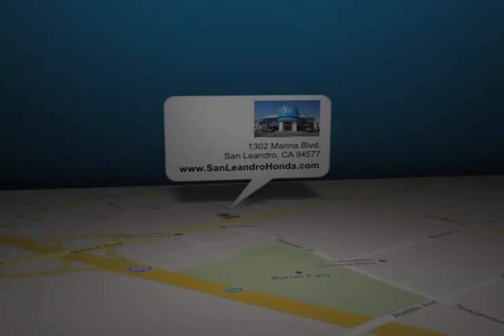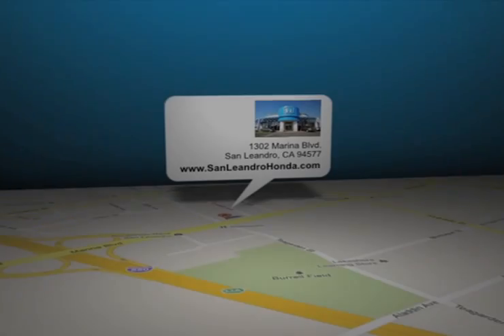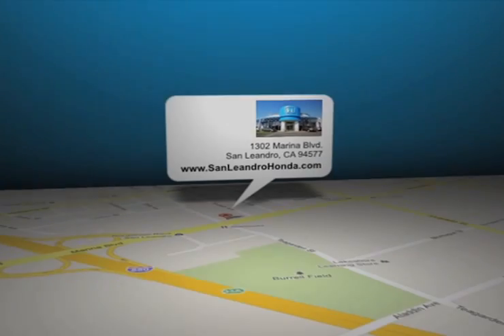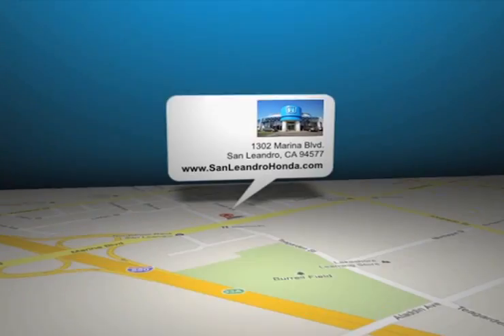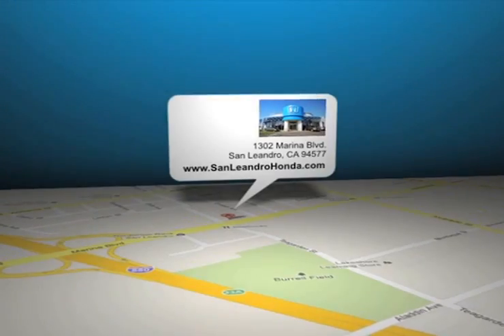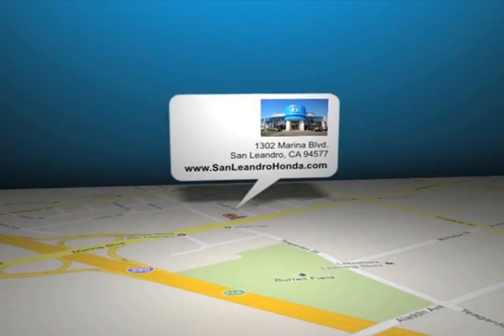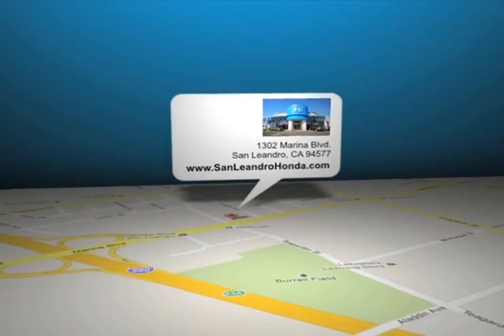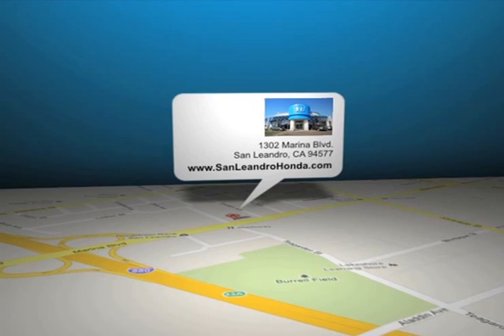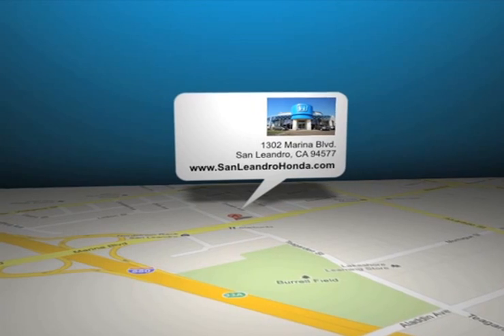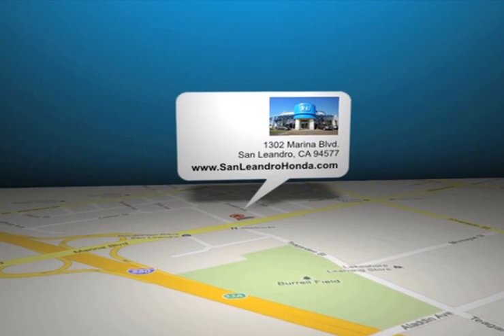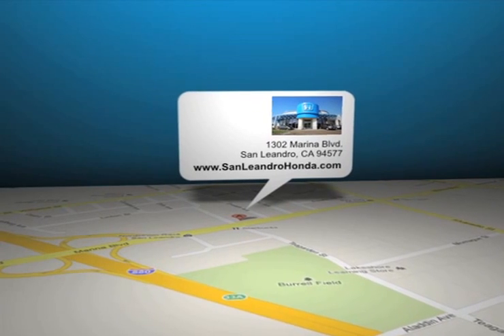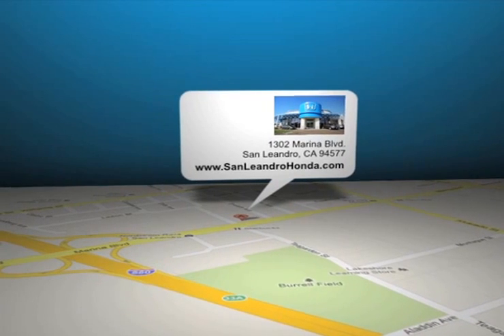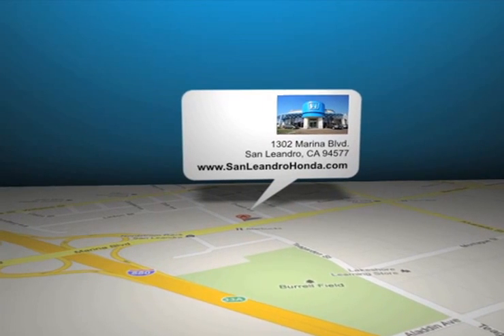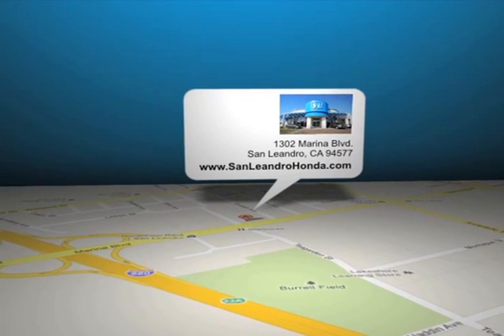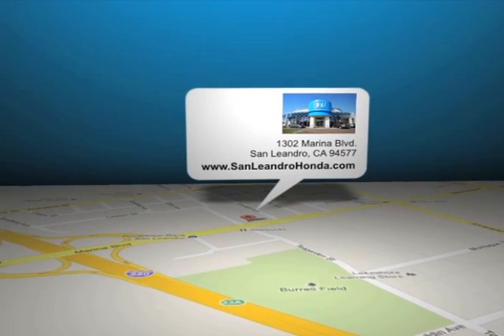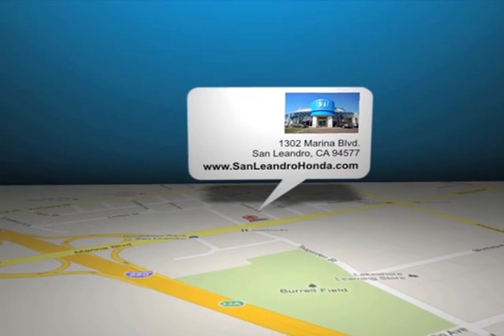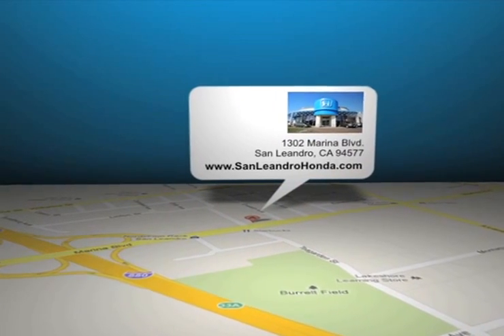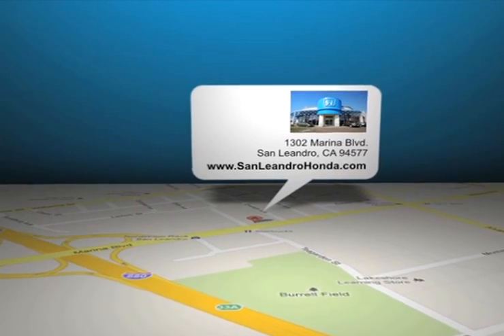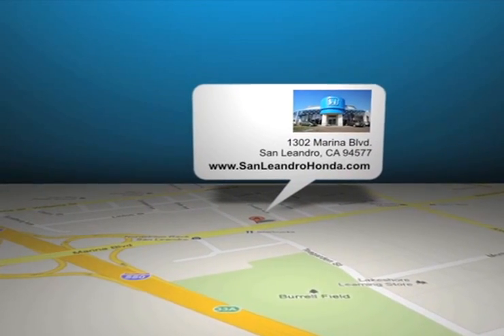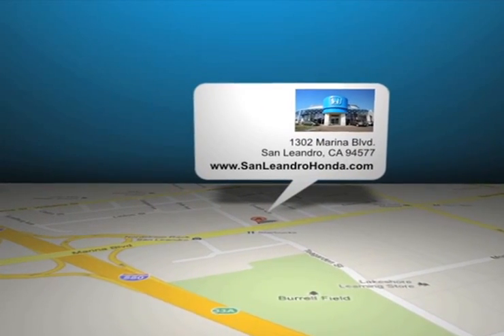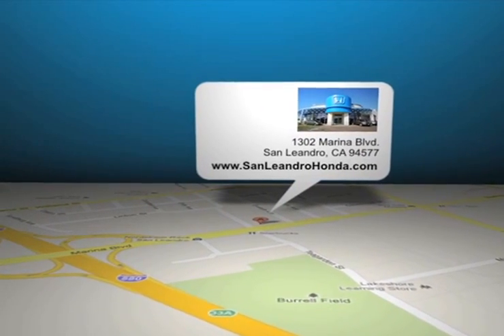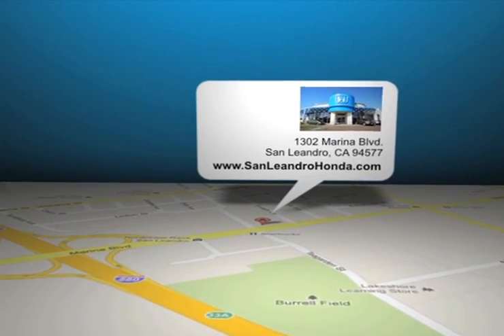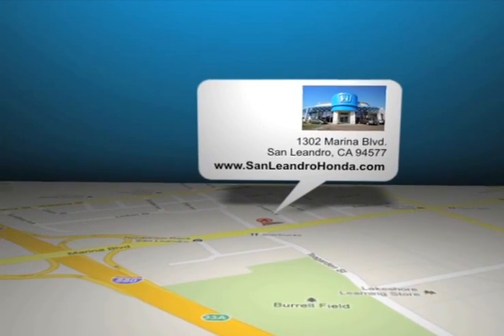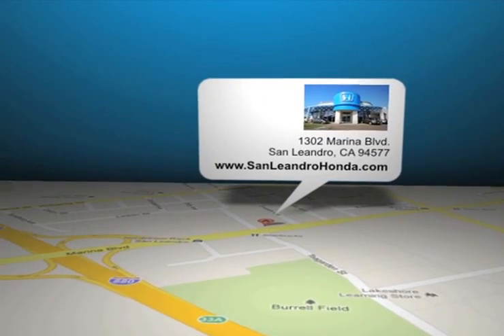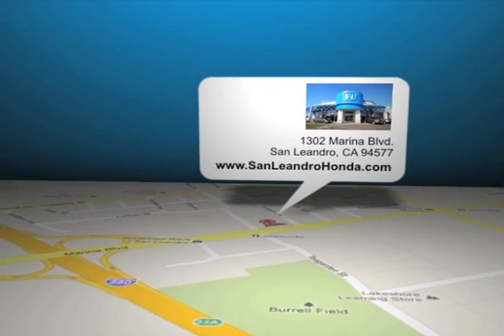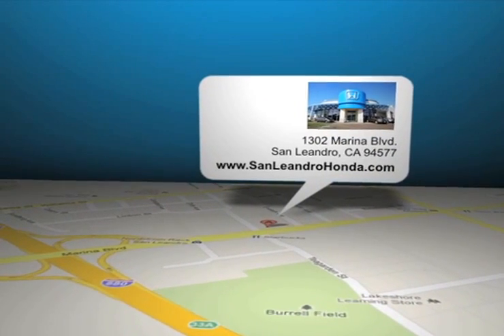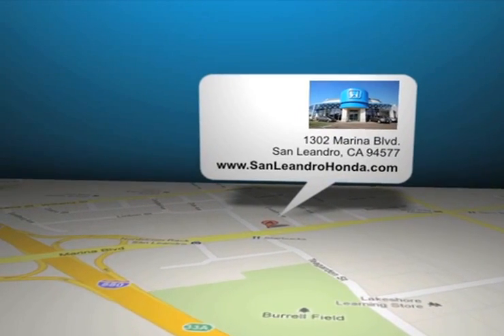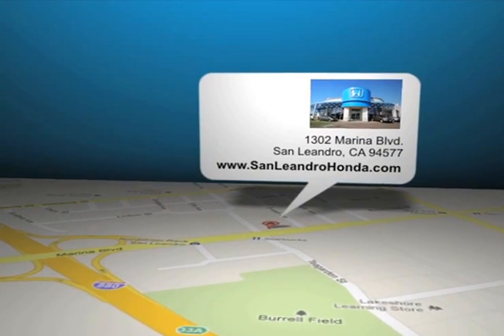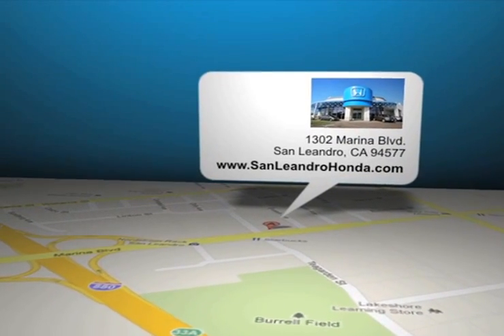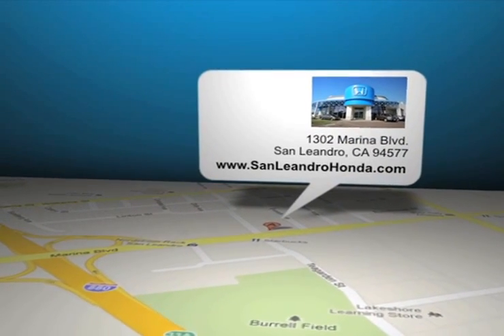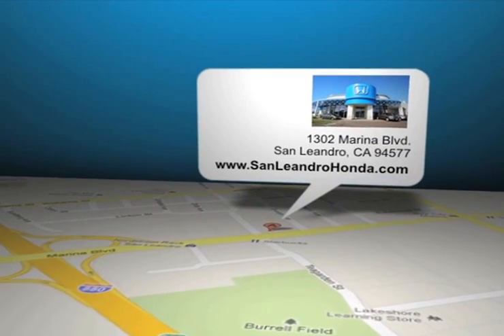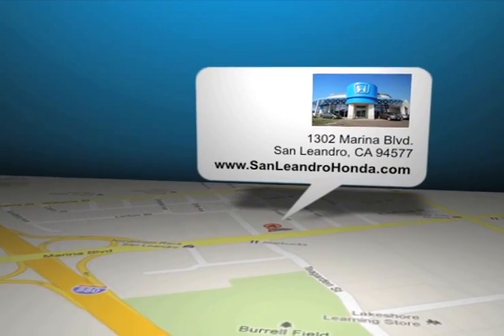San Leandro Honda is located at 1302 Marina Blvd in San Leandro, California.